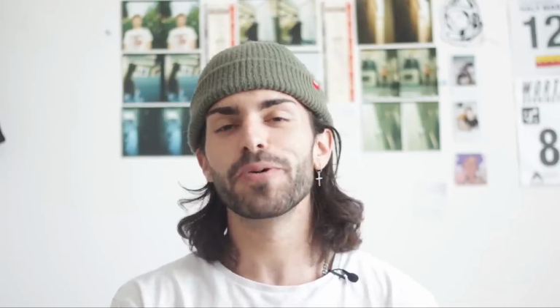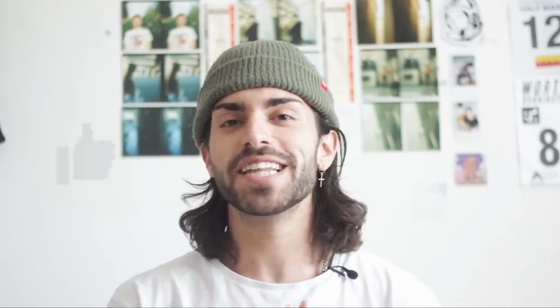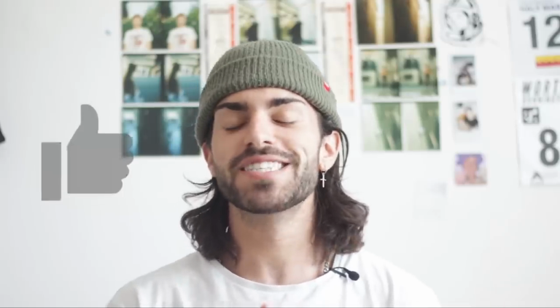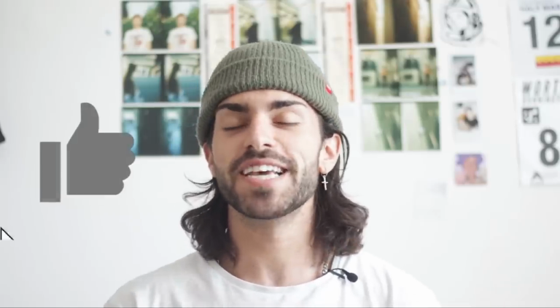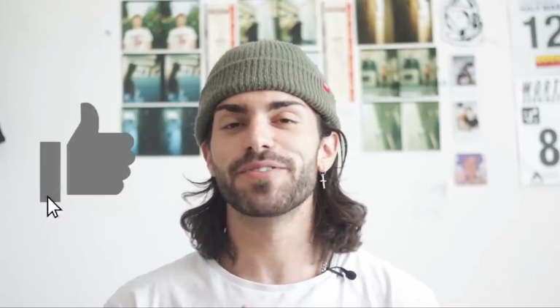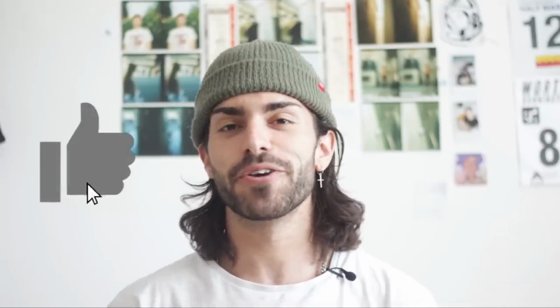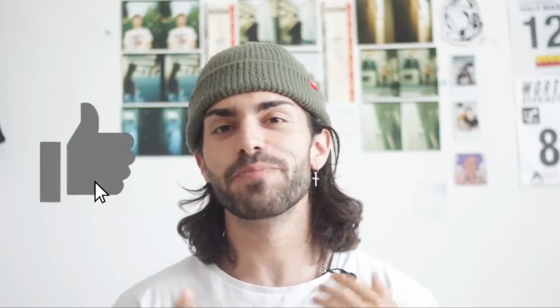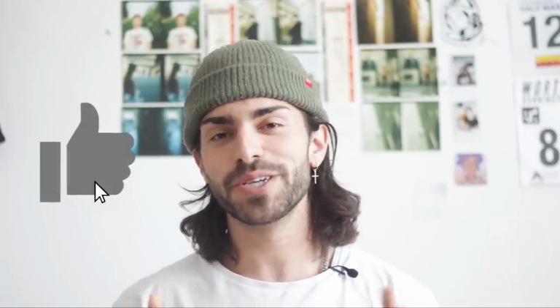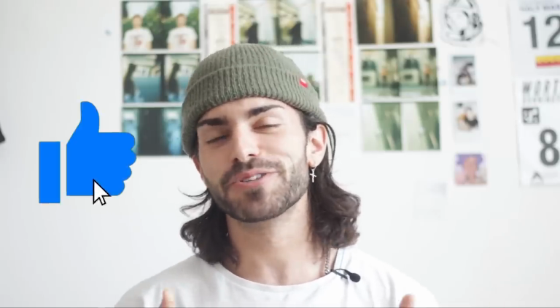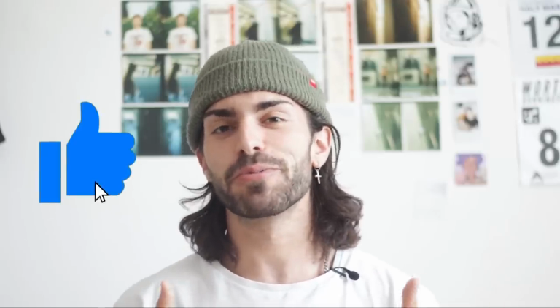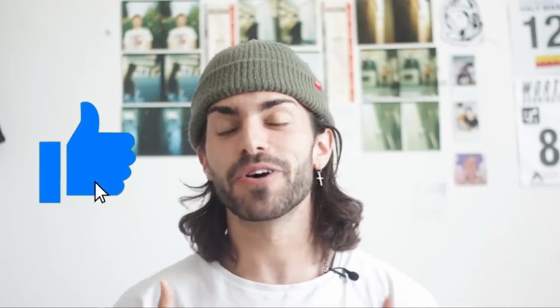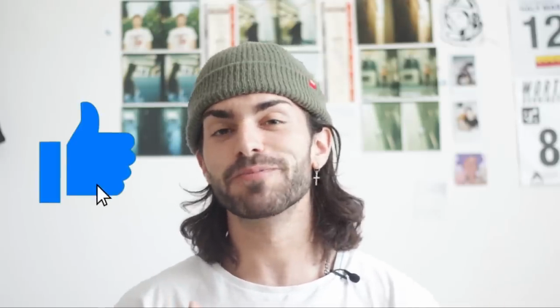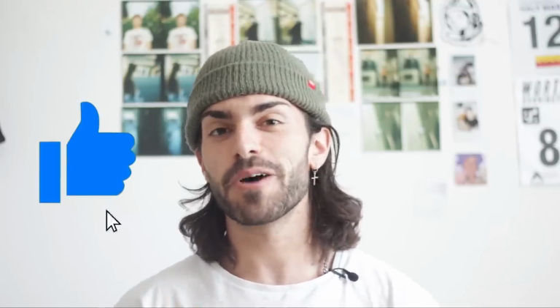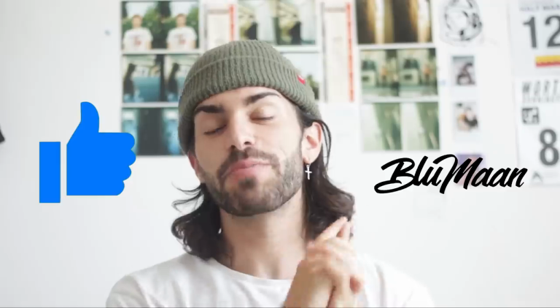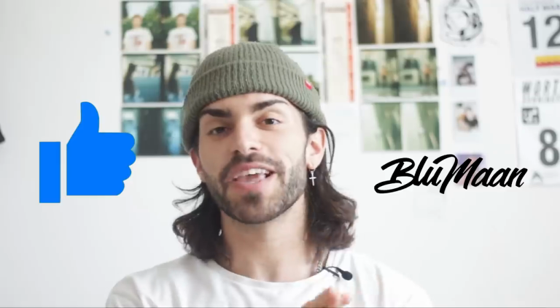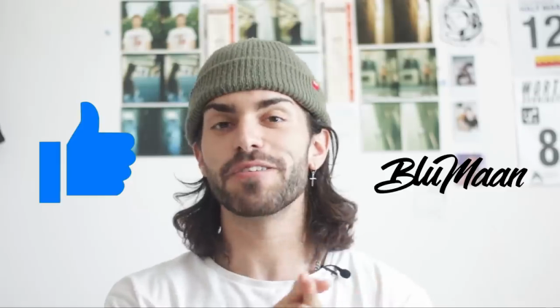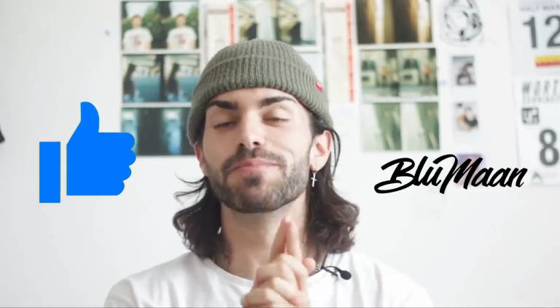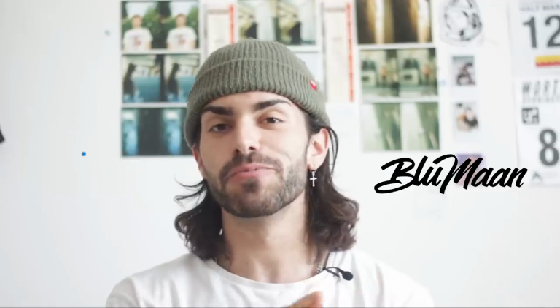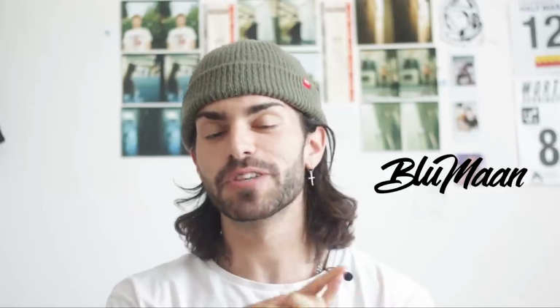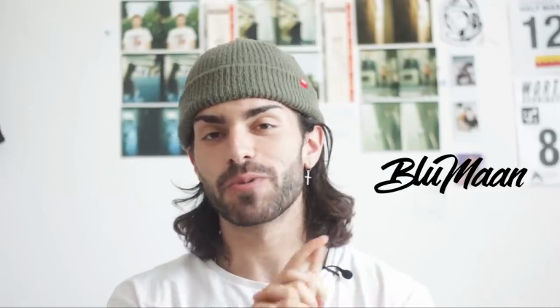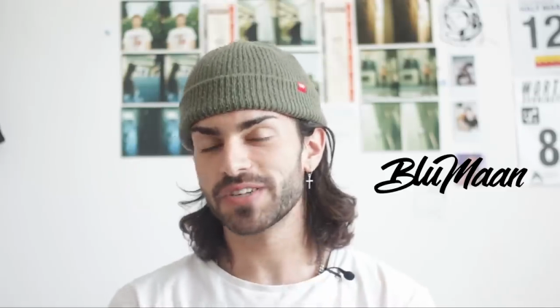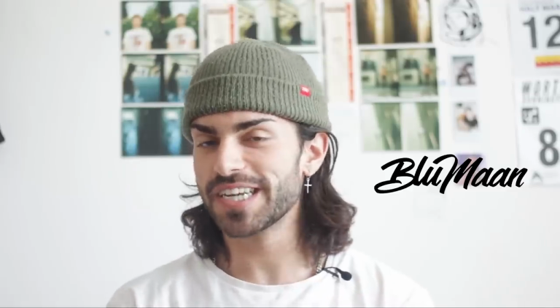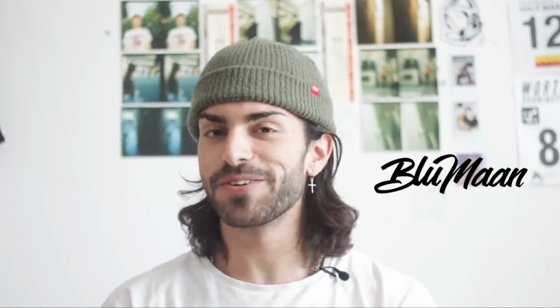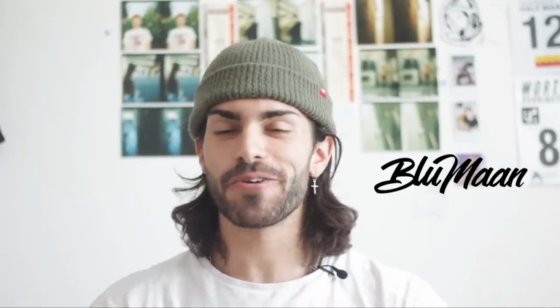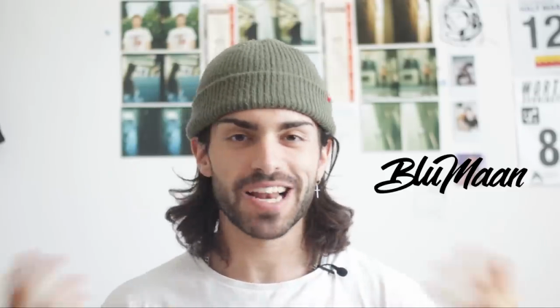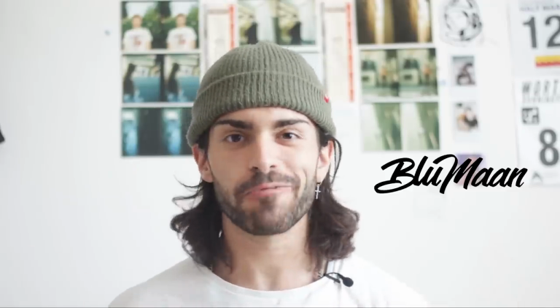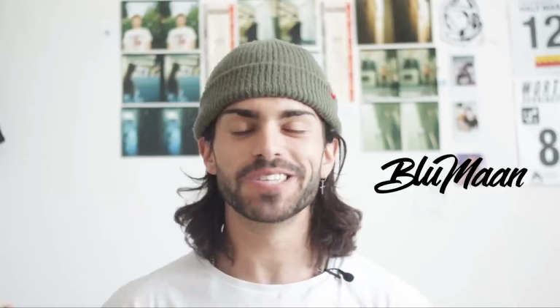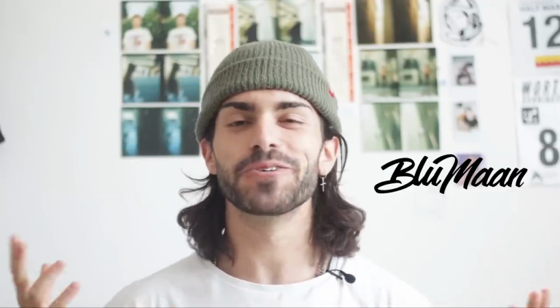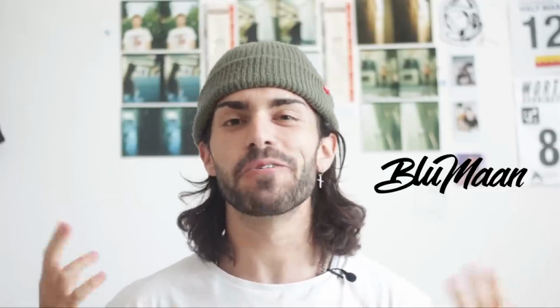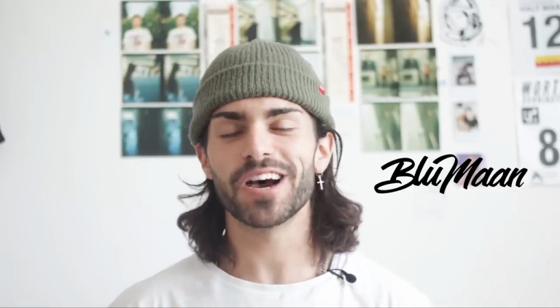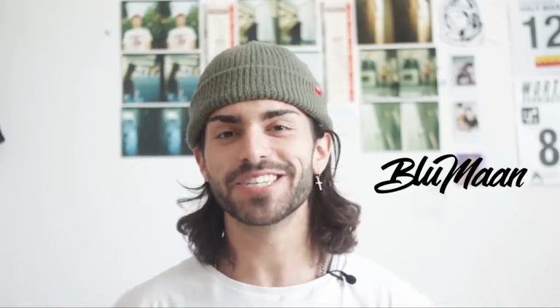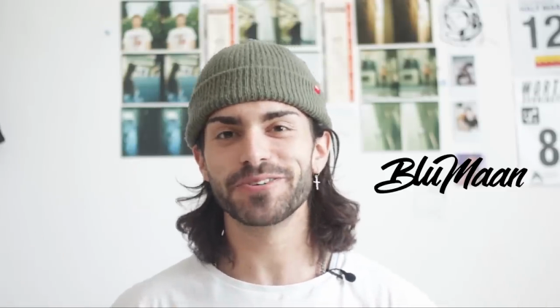Before we get into today's video, be sure to drop a thumbs up, and a big thank you to Blumont for sponsoring today's video and allowing me to do what I do.